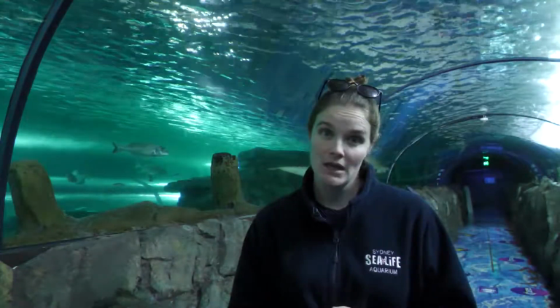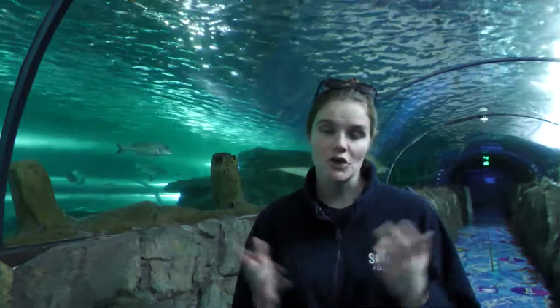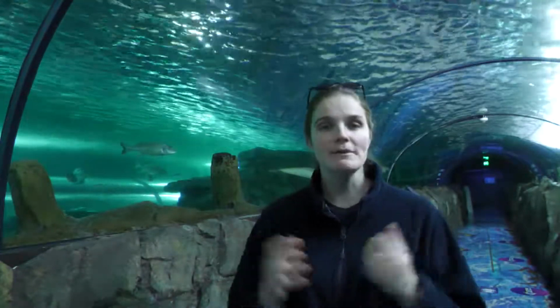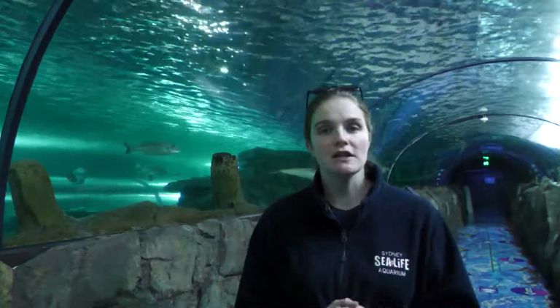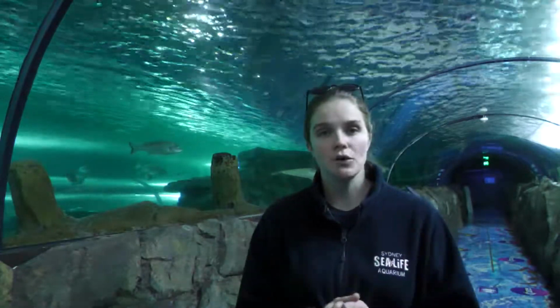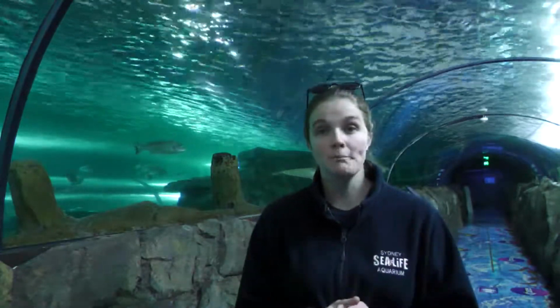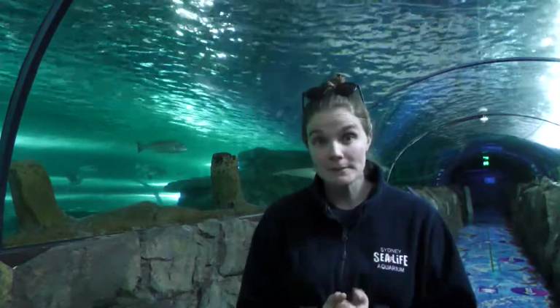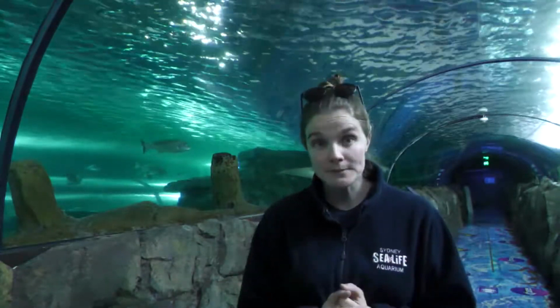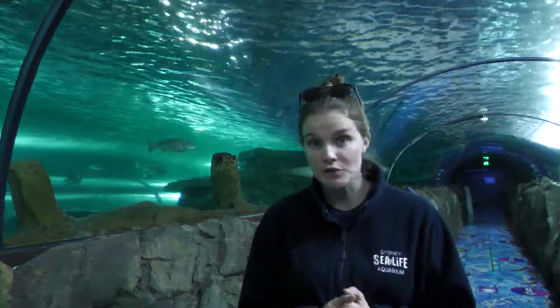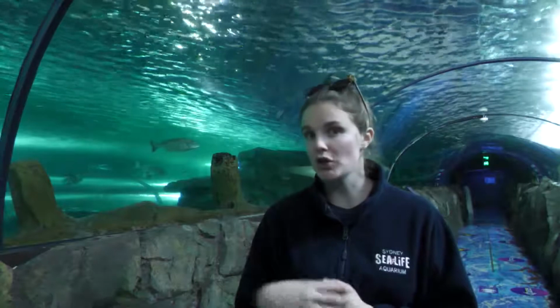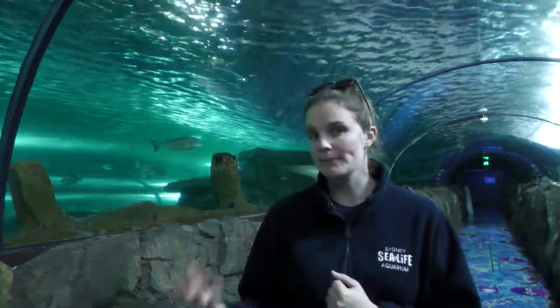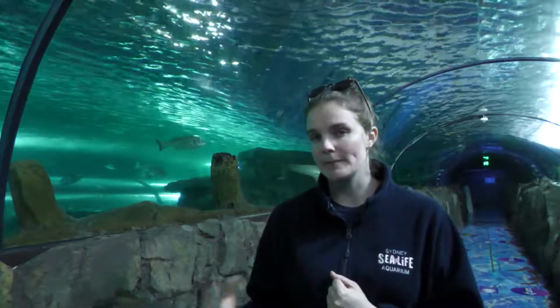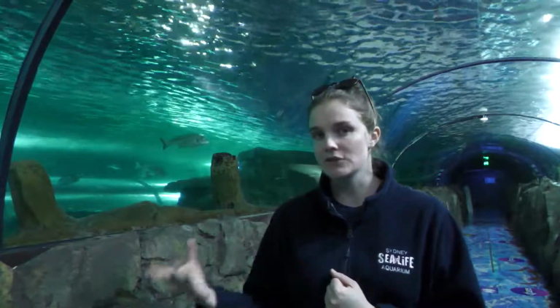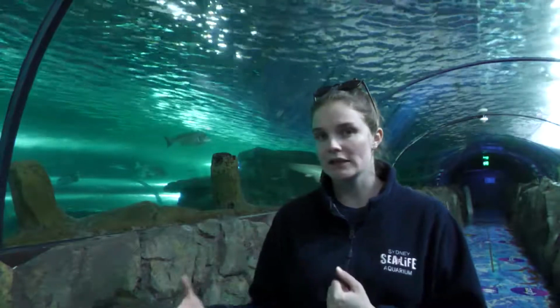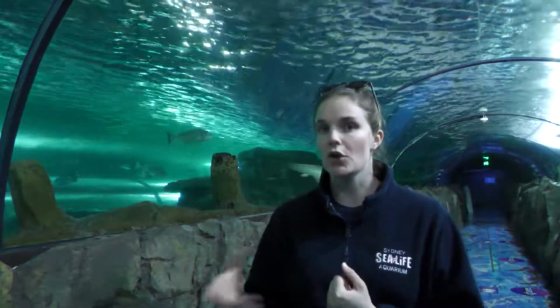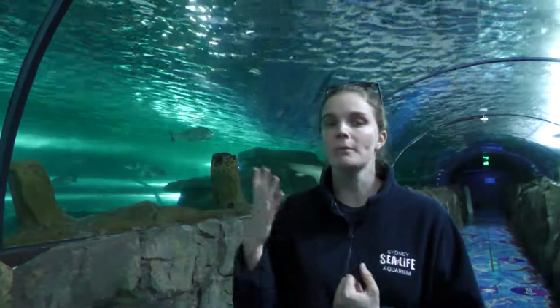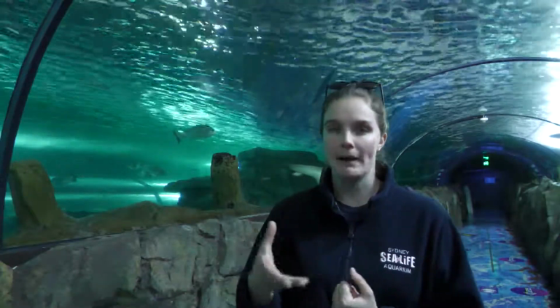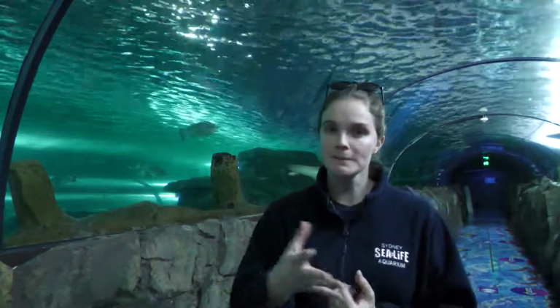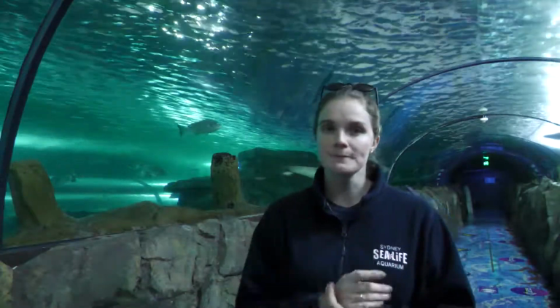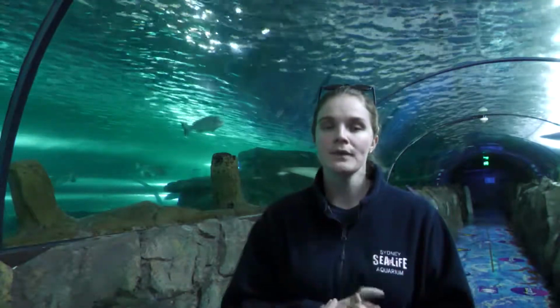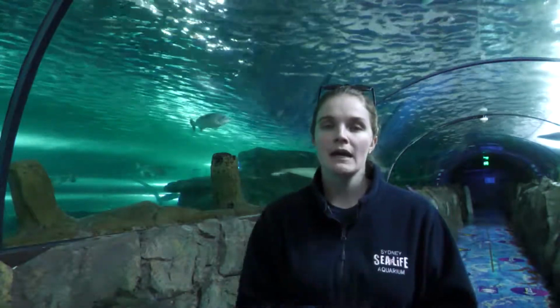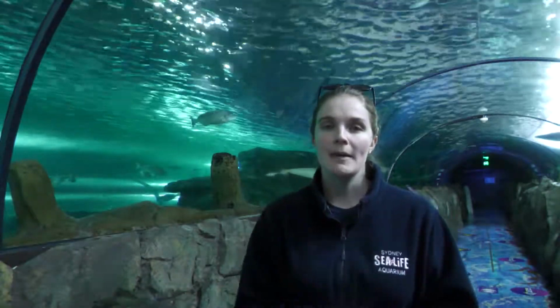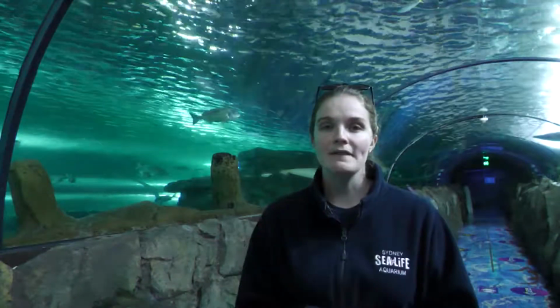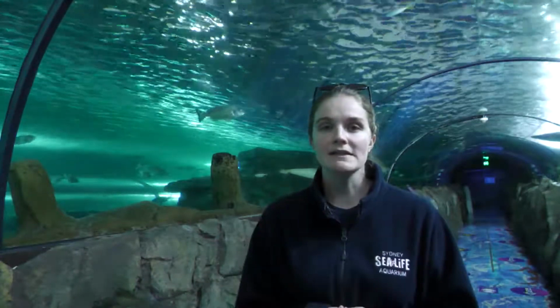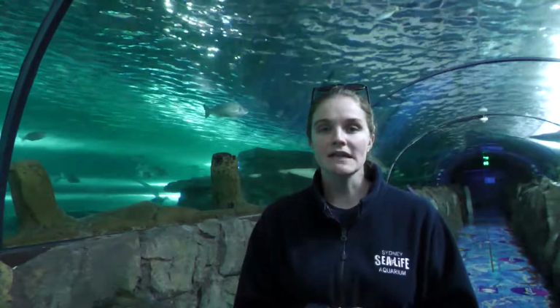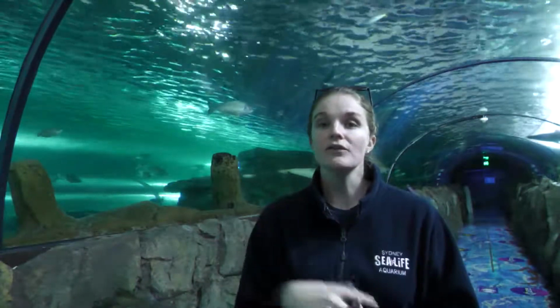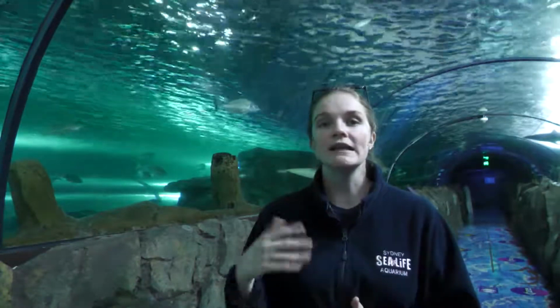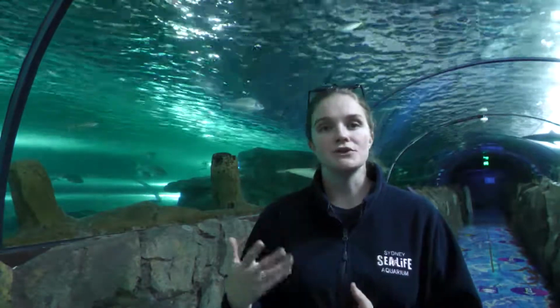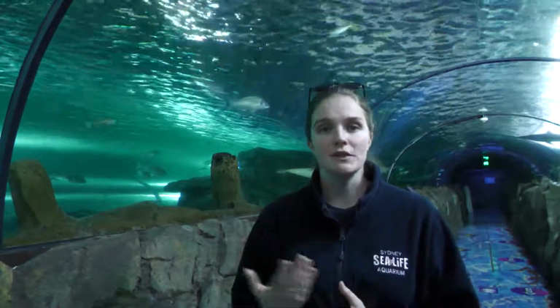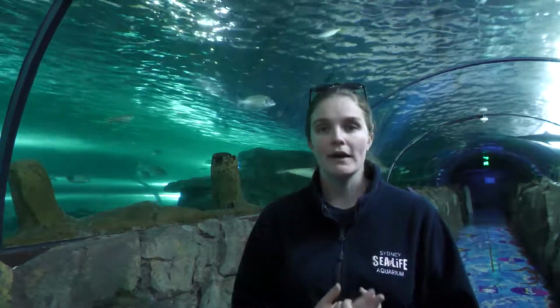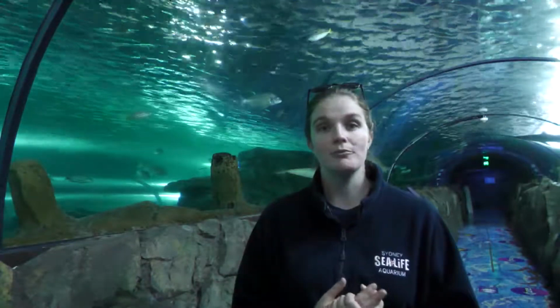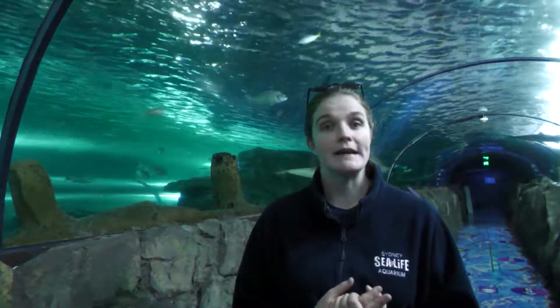Baby sharks are called pups — not like puppies, not like a dog, but pups. And these guys have a really interesting way of breeding.